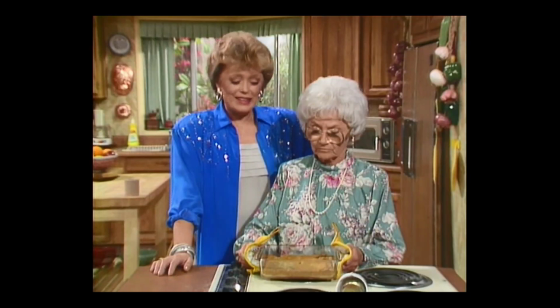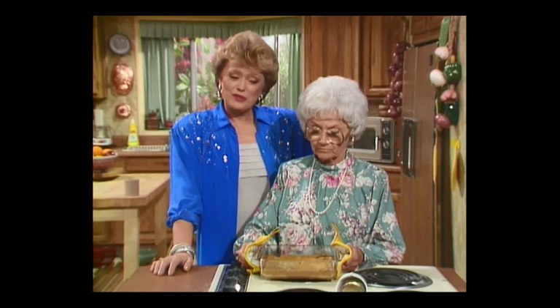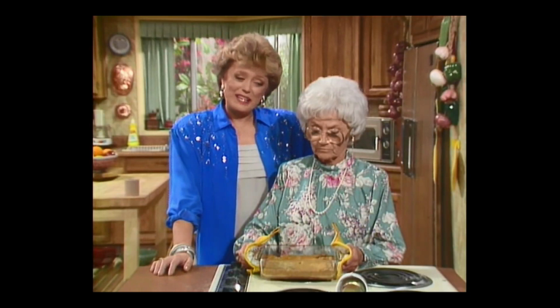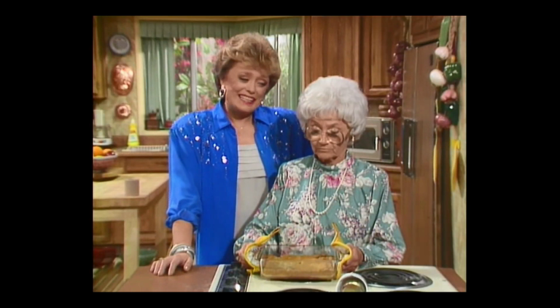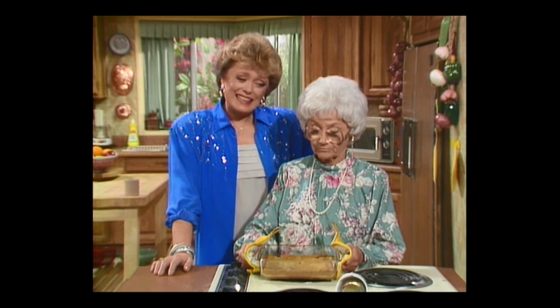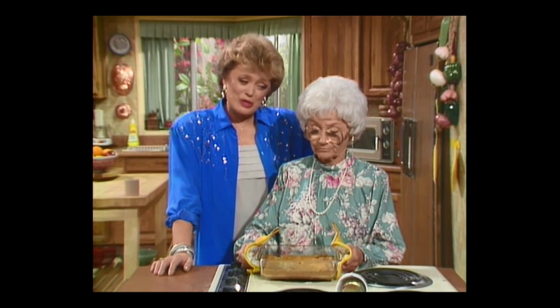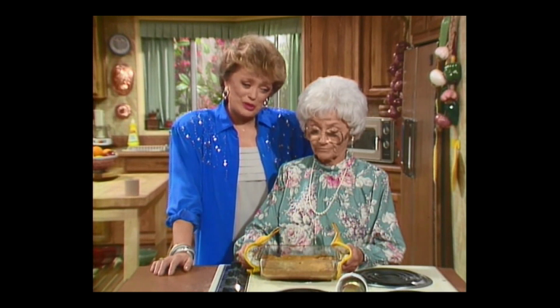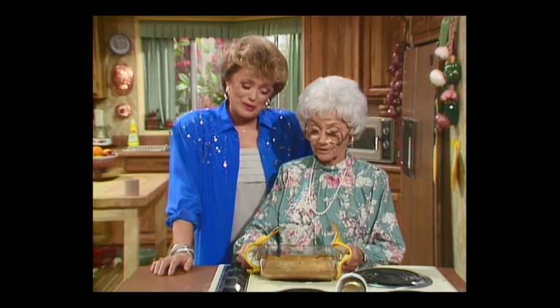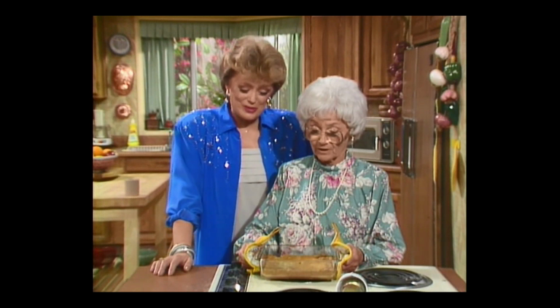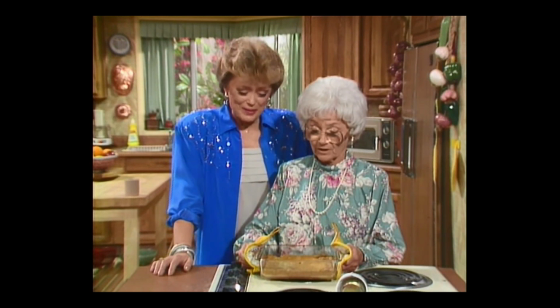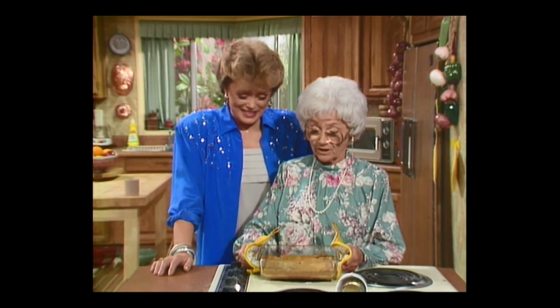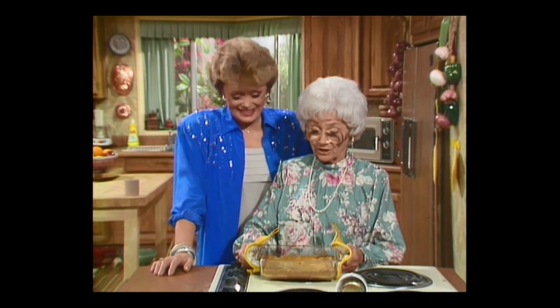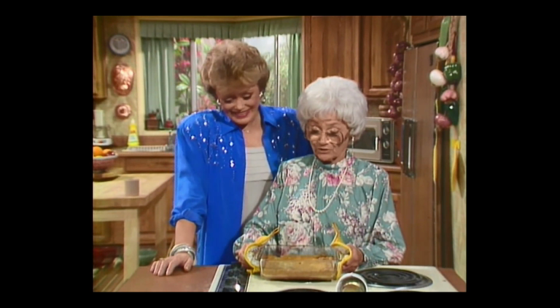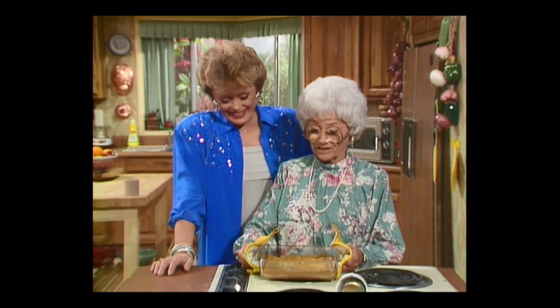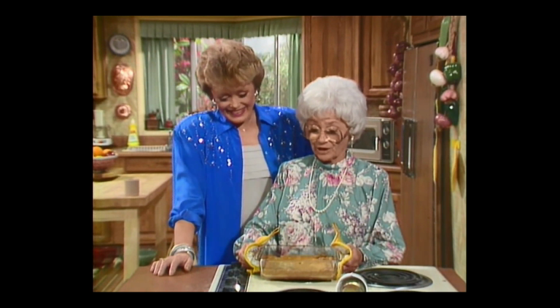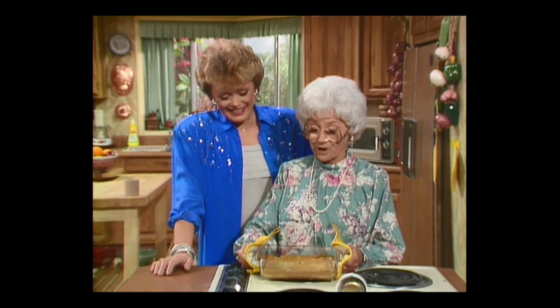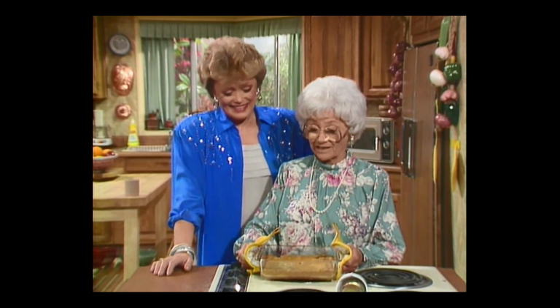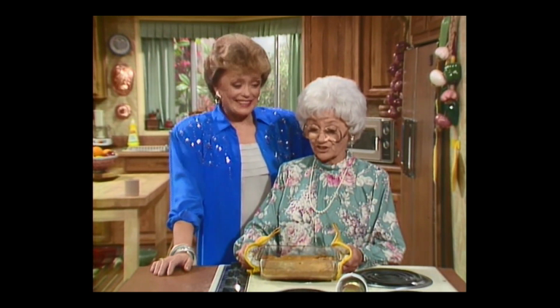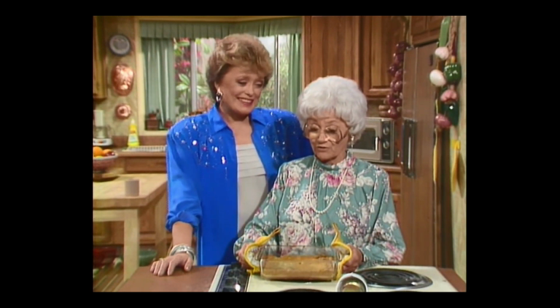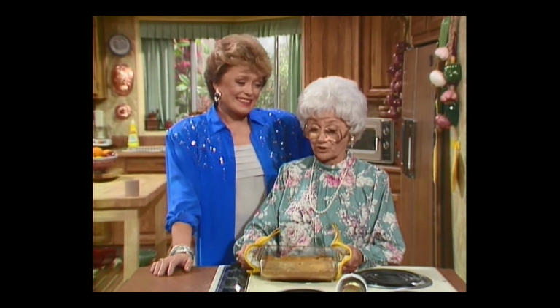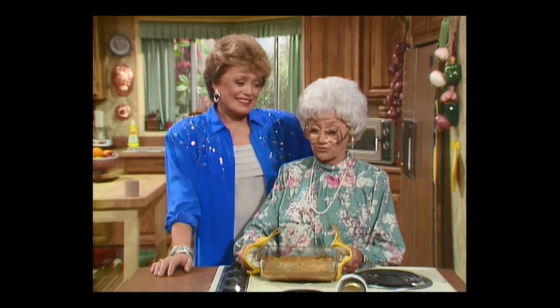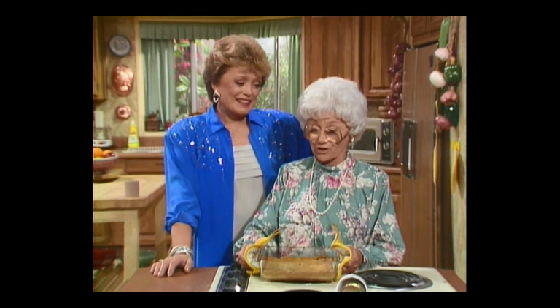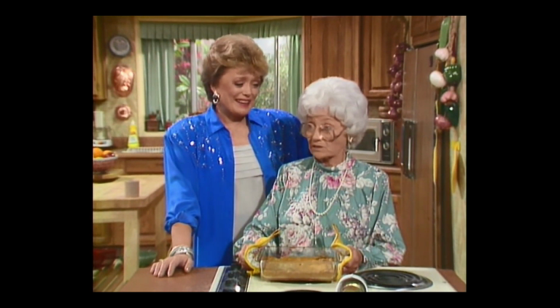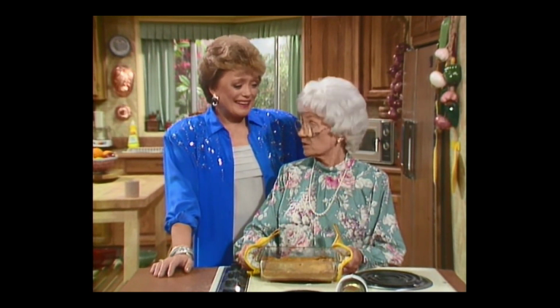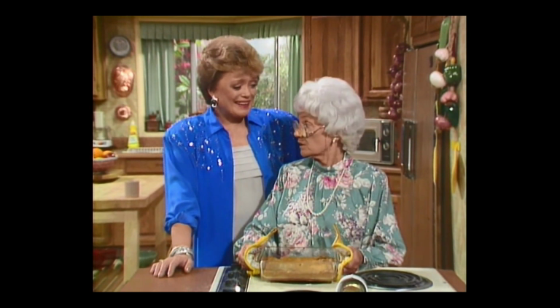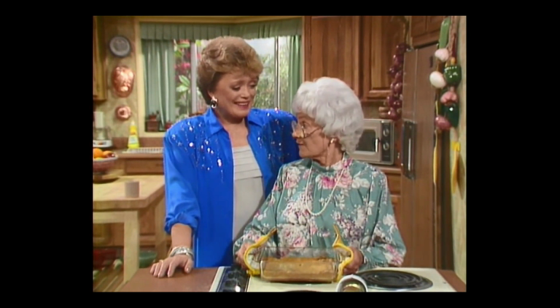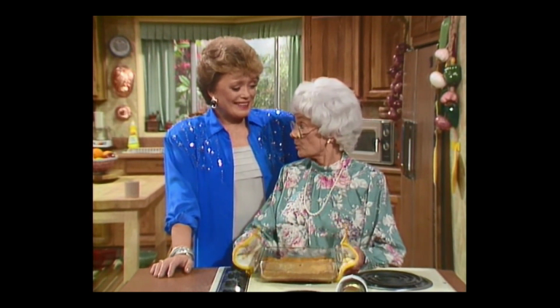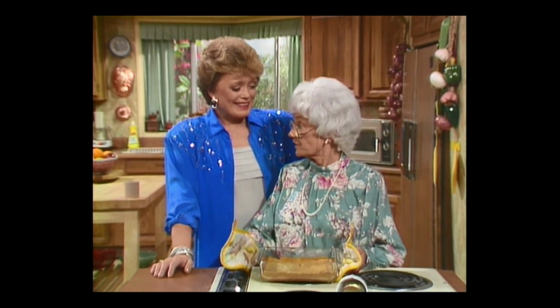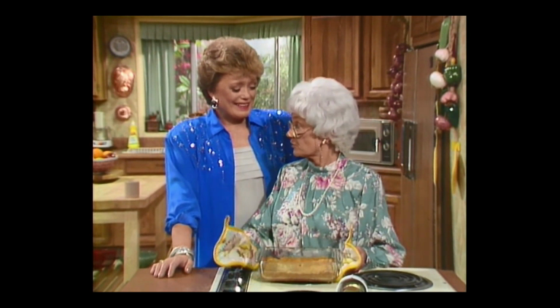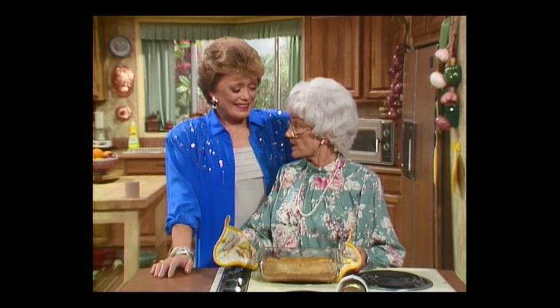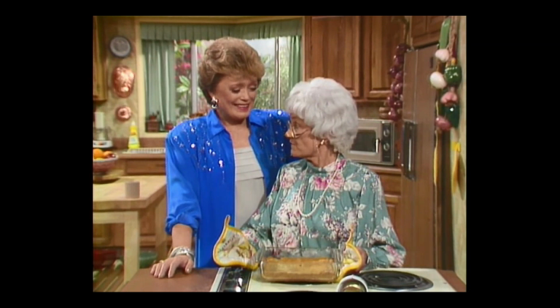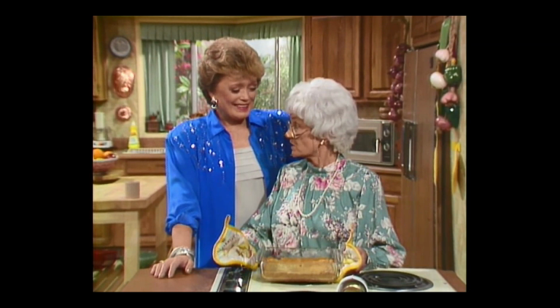Sophia, honey, I think you put too much rum in it. So stick an umbrella in it and serve it with straws. Everyone will think they're a trade of Vicks.